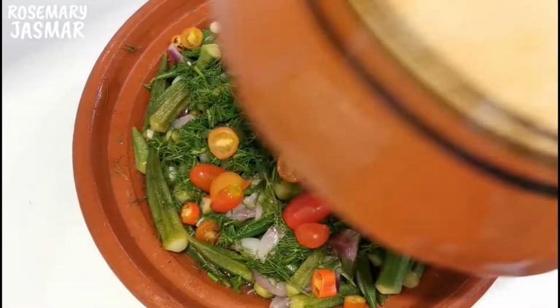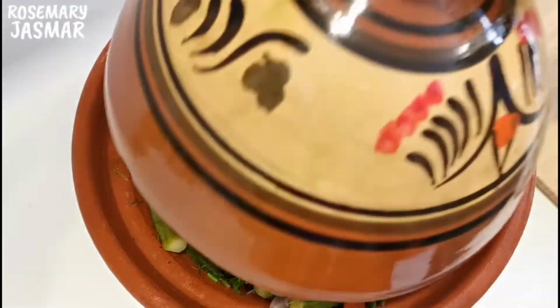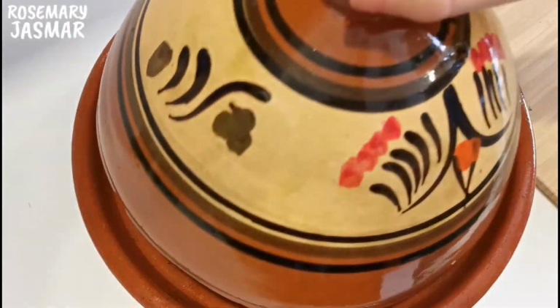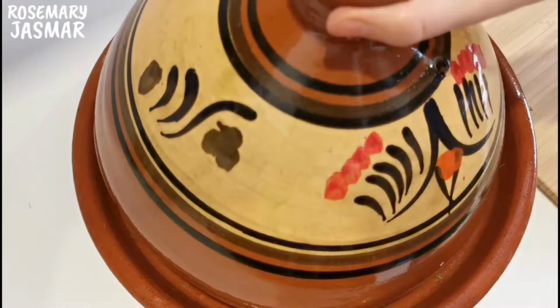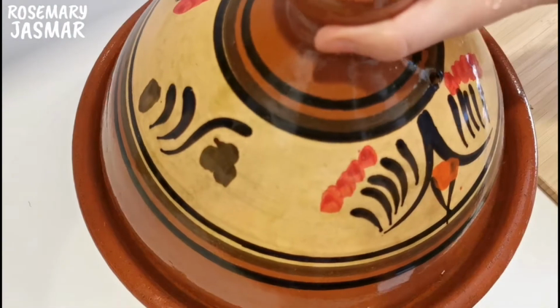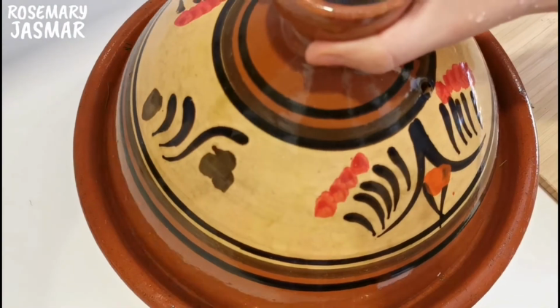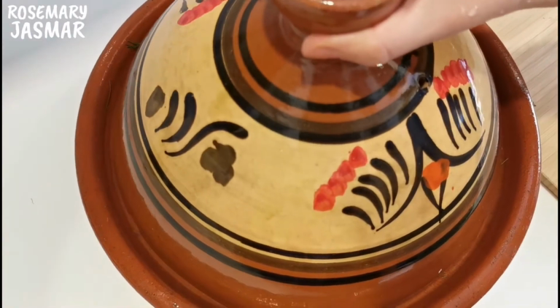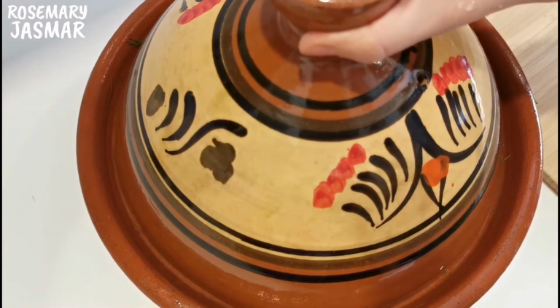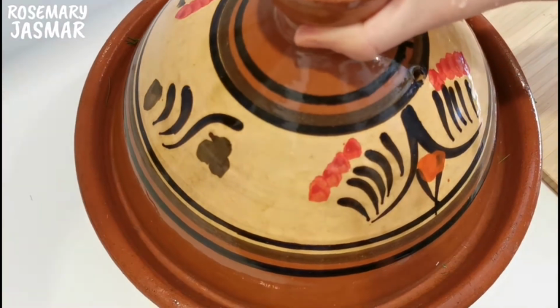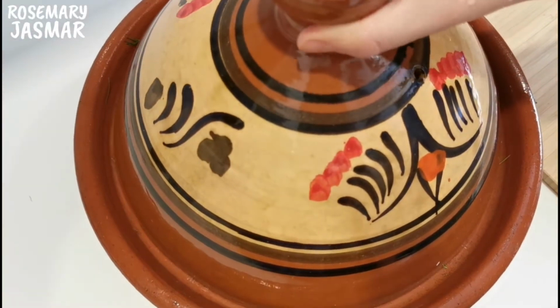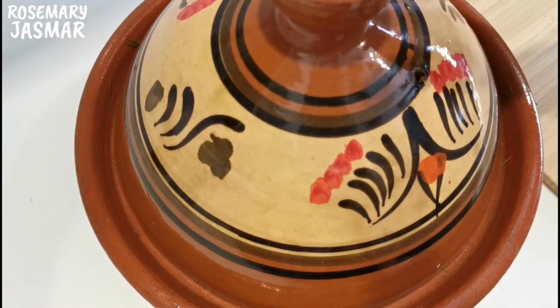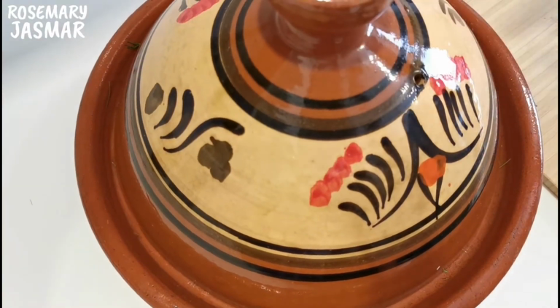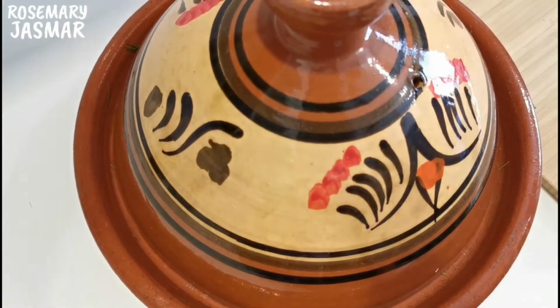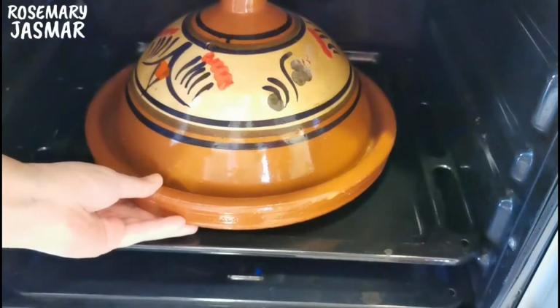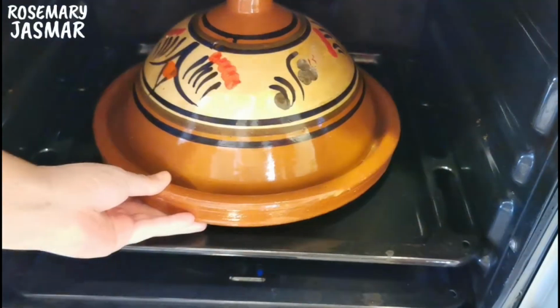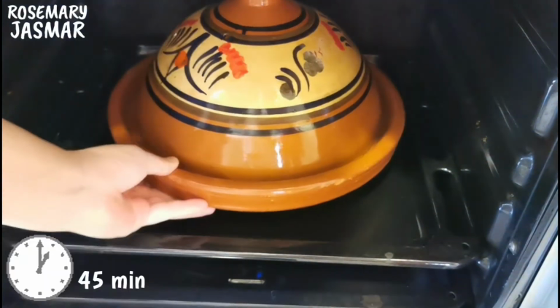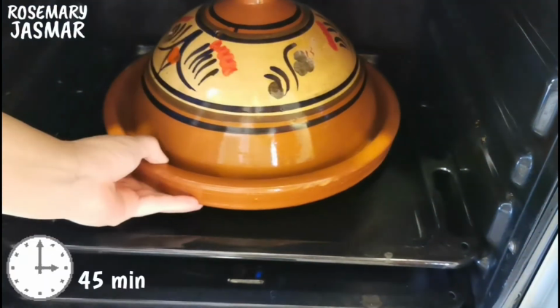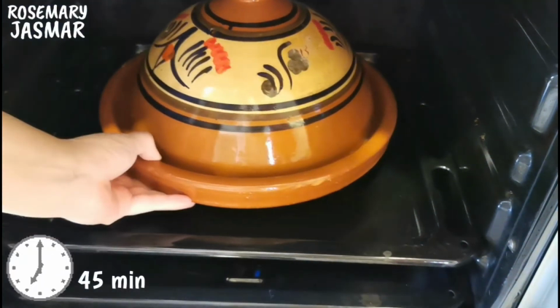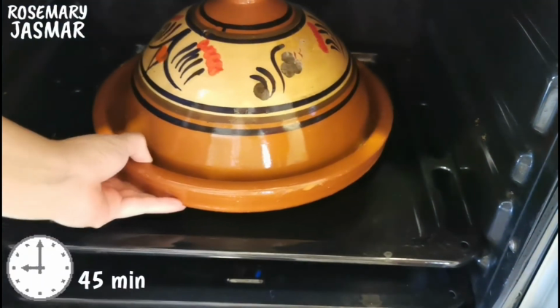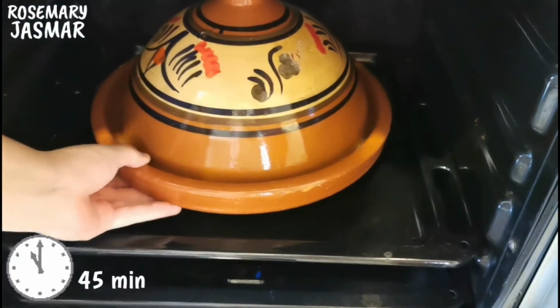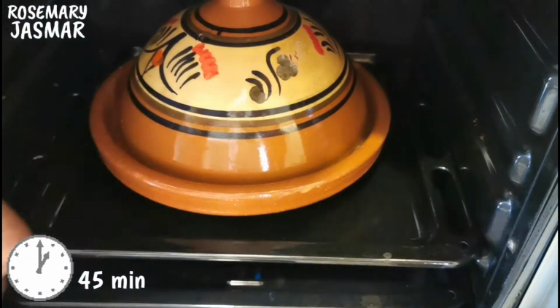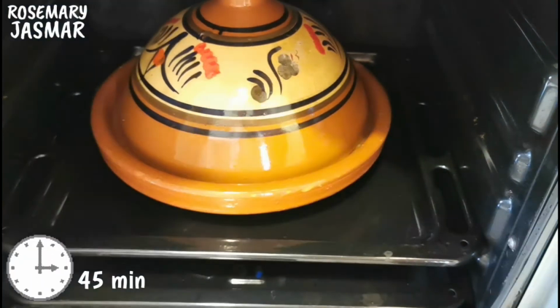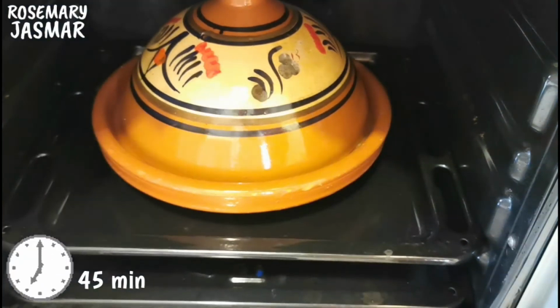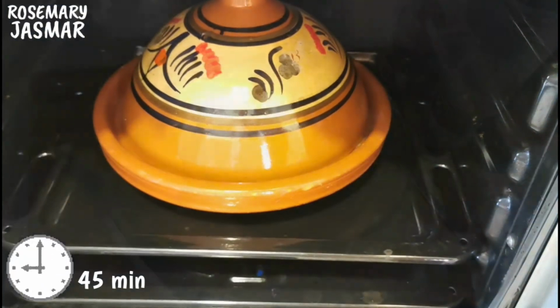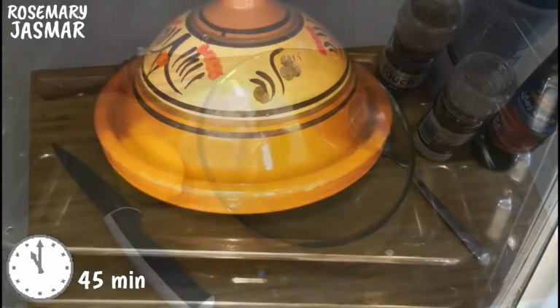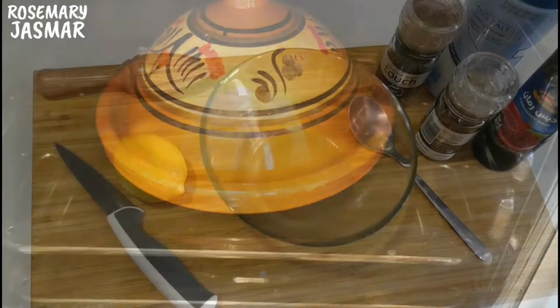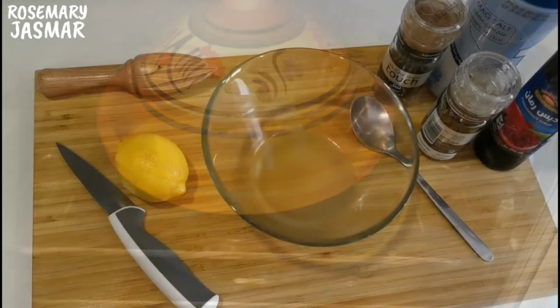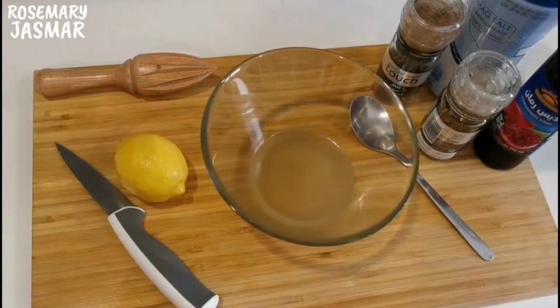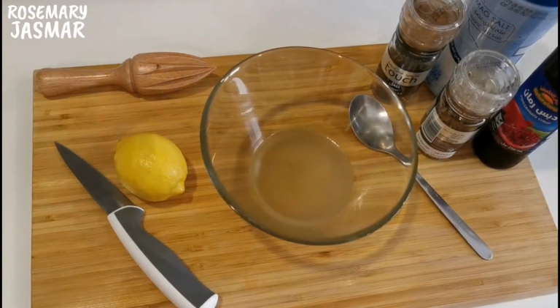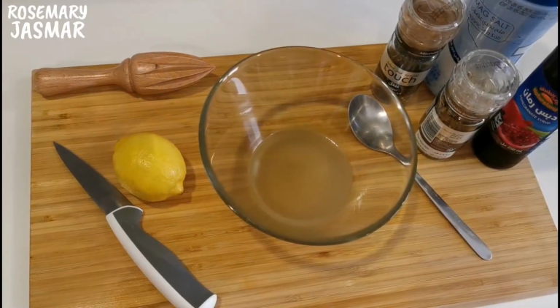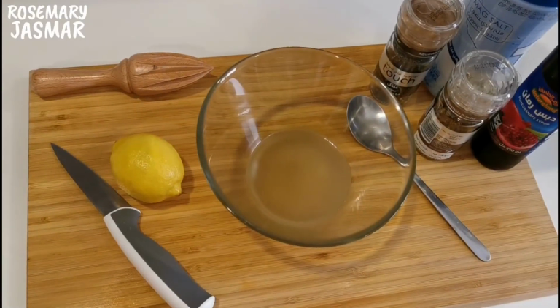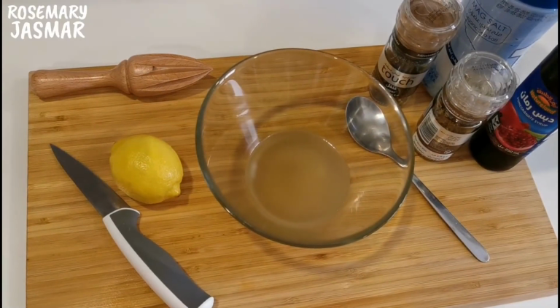Now add the meat stock until it covers the top. Close the tagine and put it in the oven. Let it cook on medium heat for about 45 minutes, or until the okra is cooked.